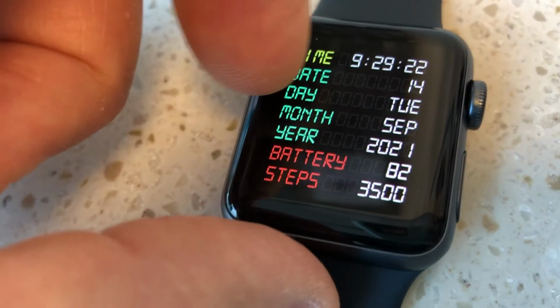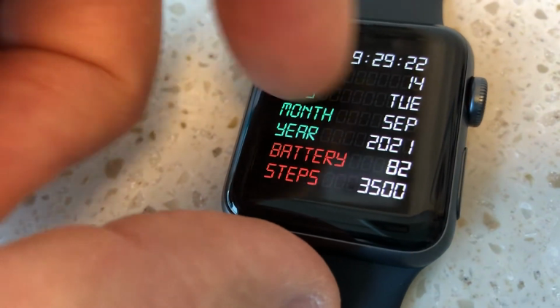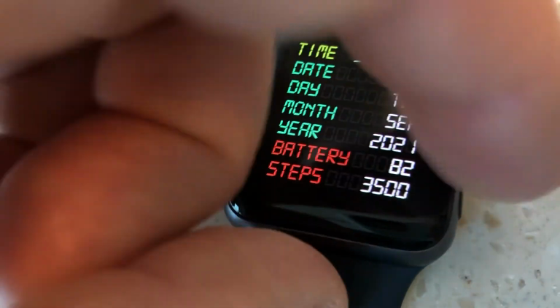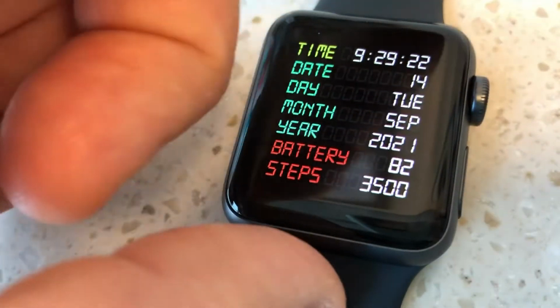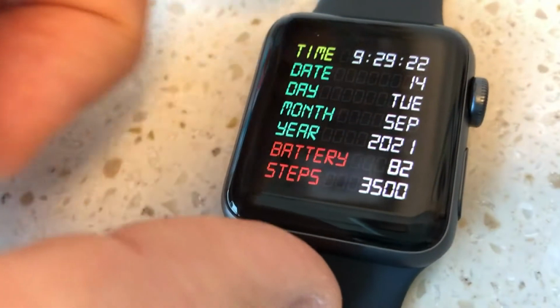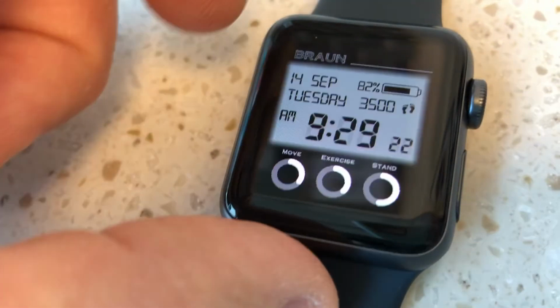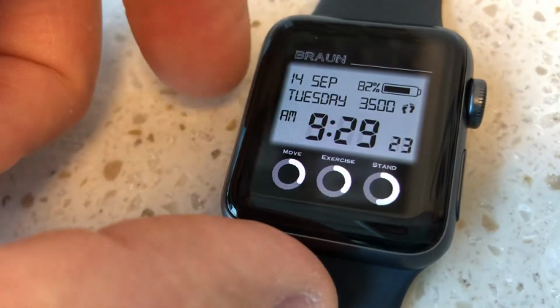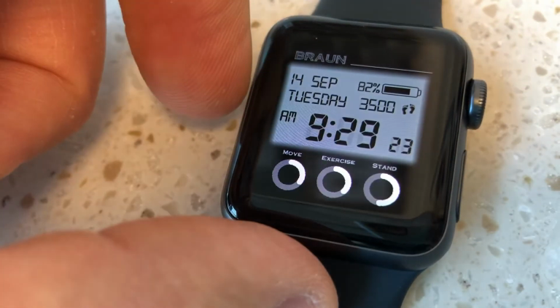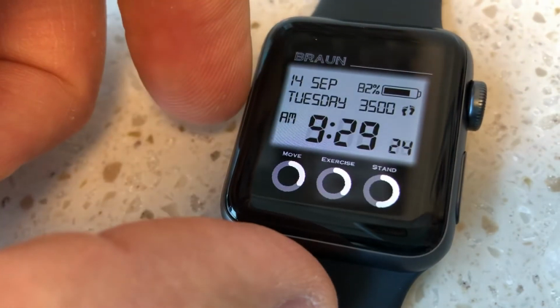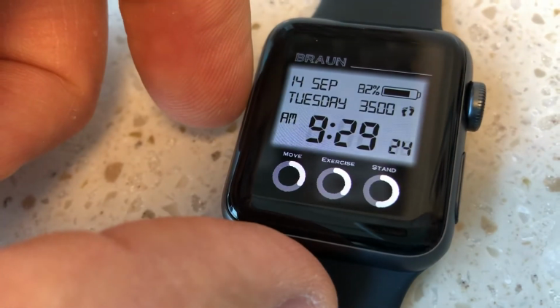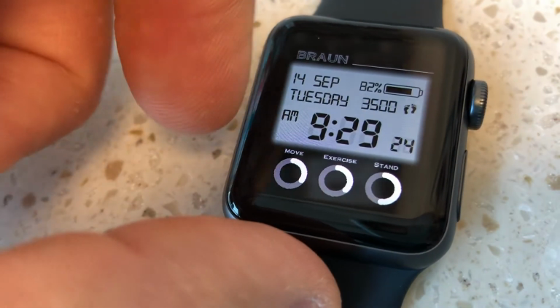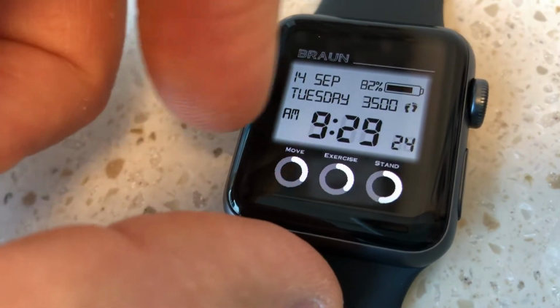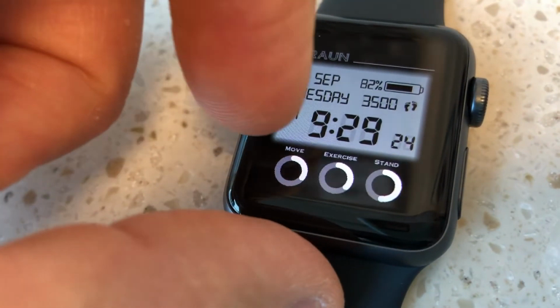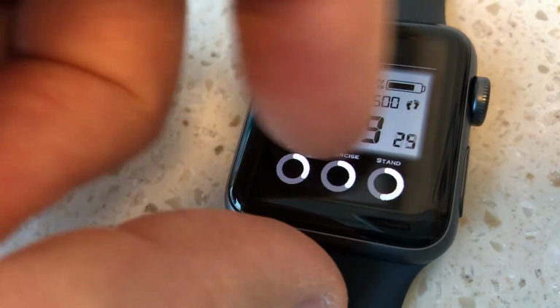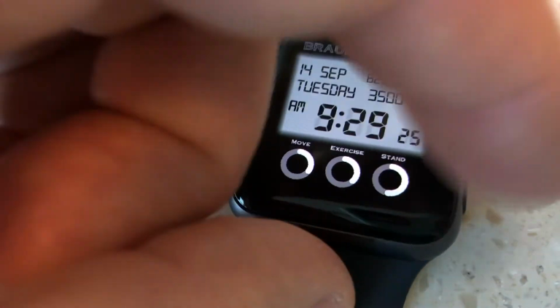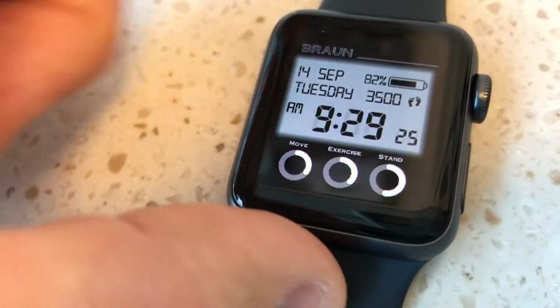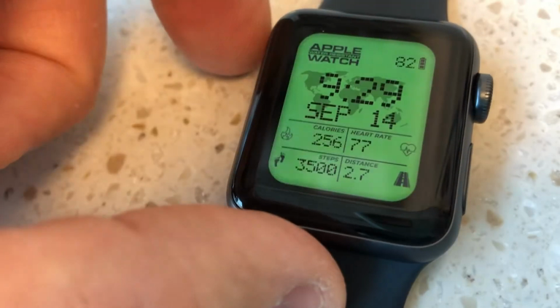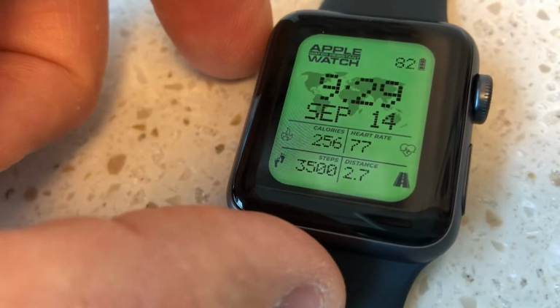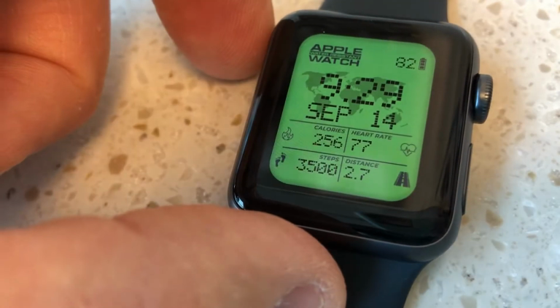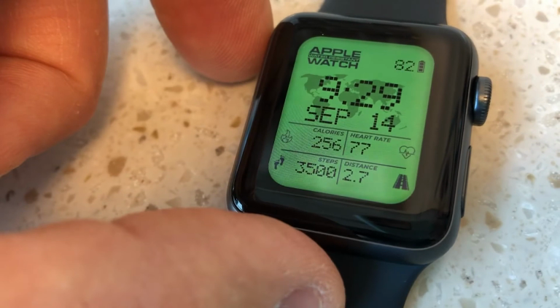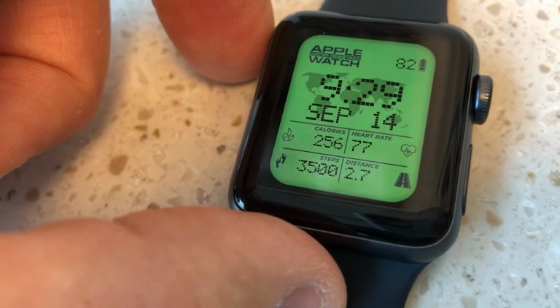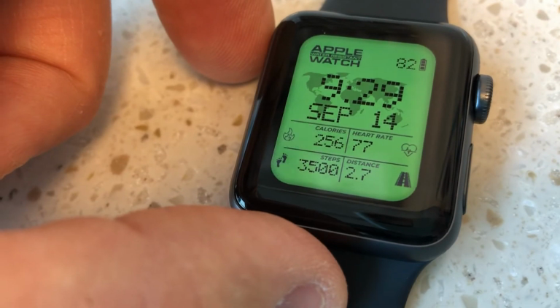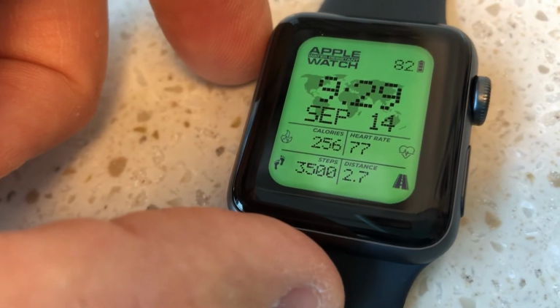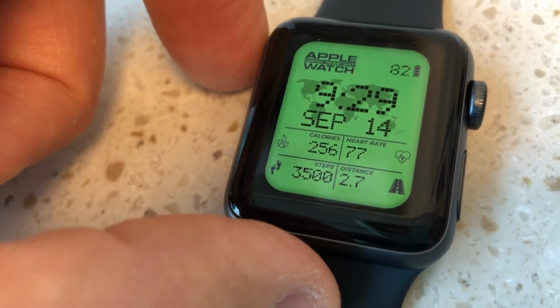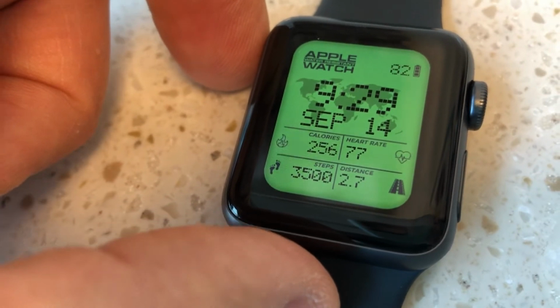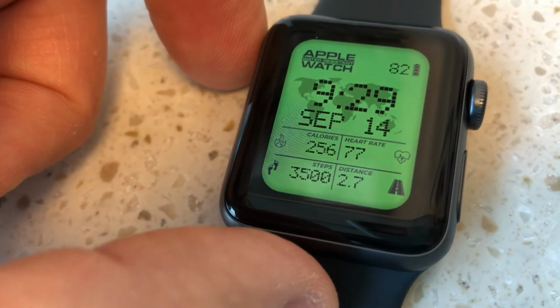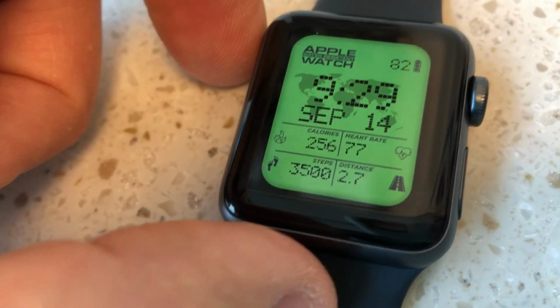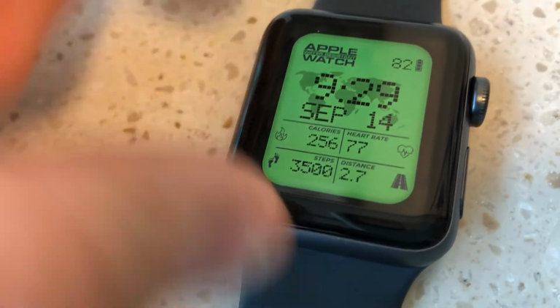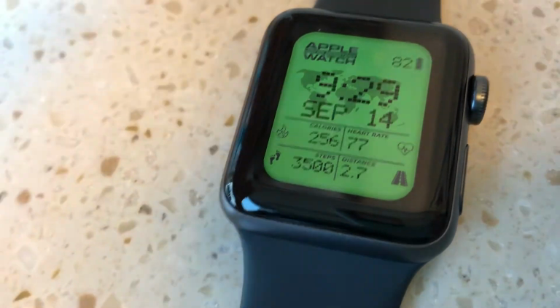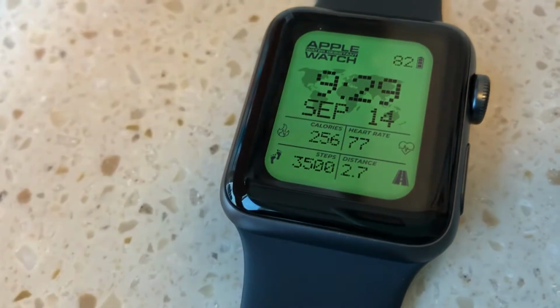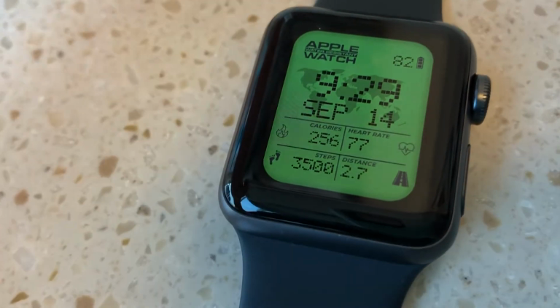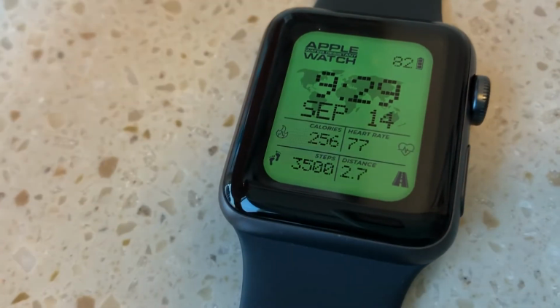You can always modify your watch faces to remove the weather if you don't want to subscribe. Otherwise, it just shows a blank.